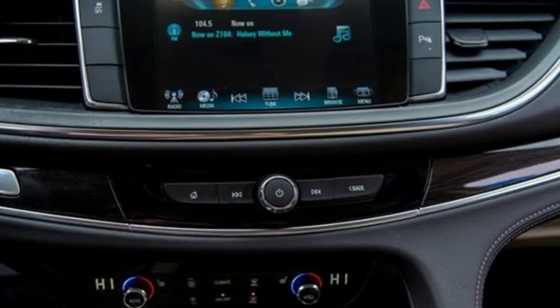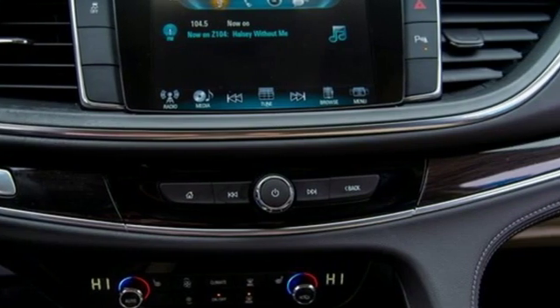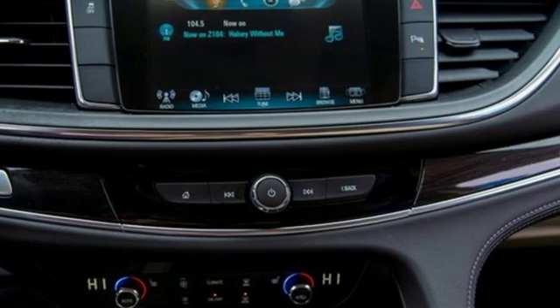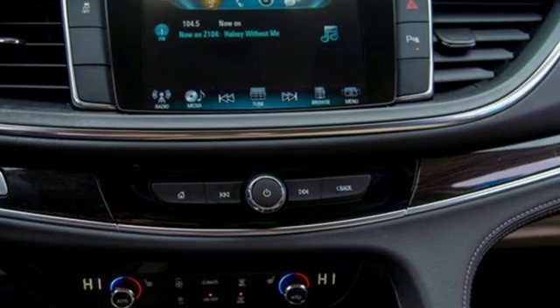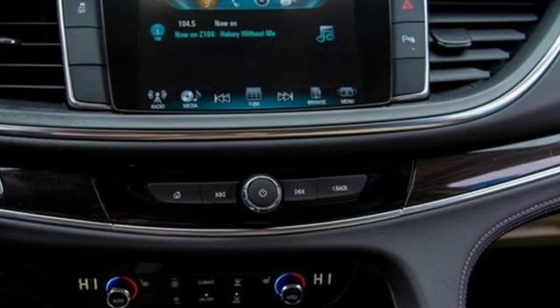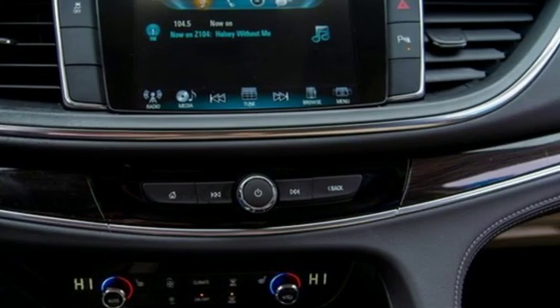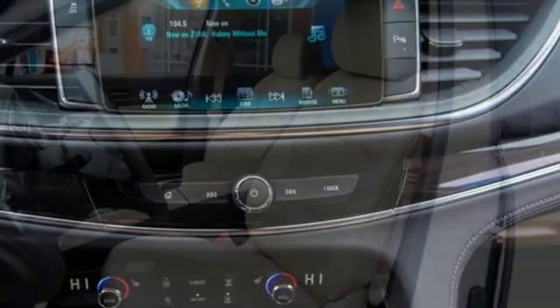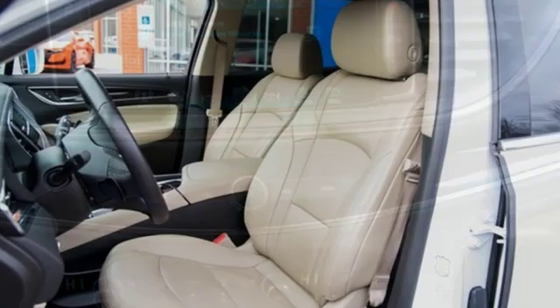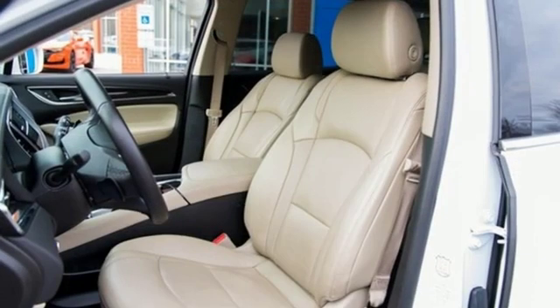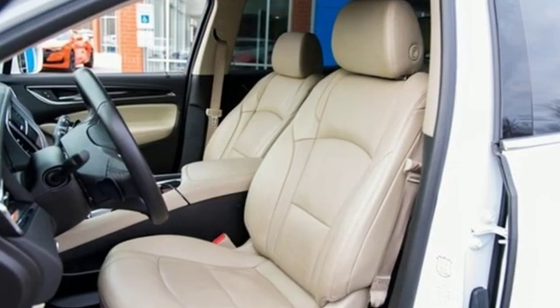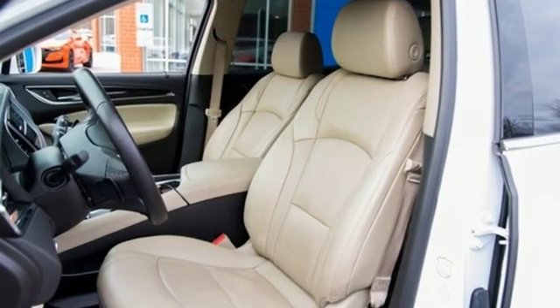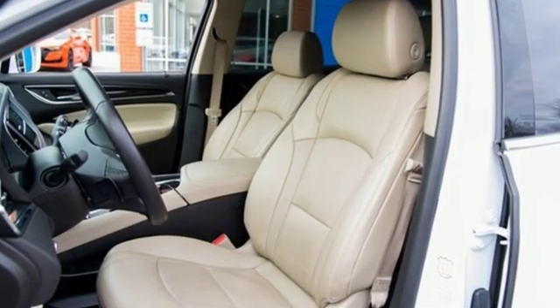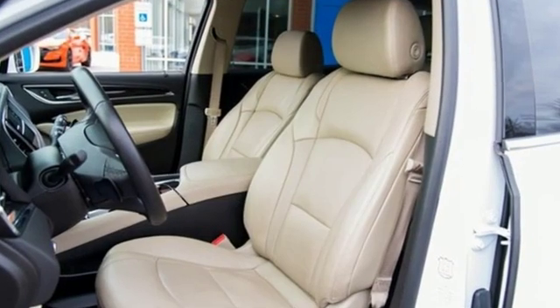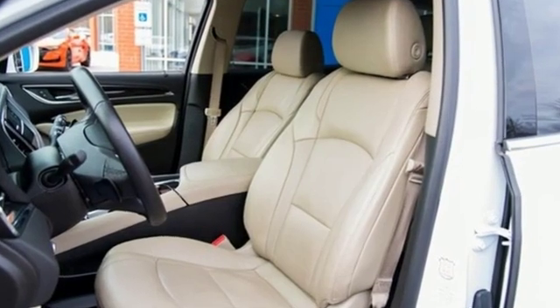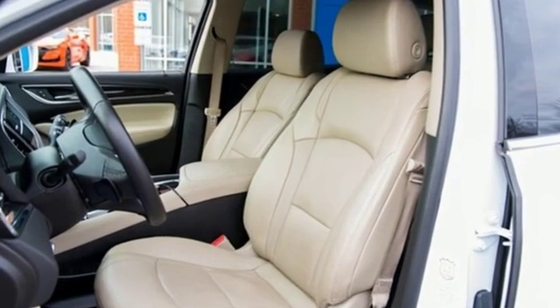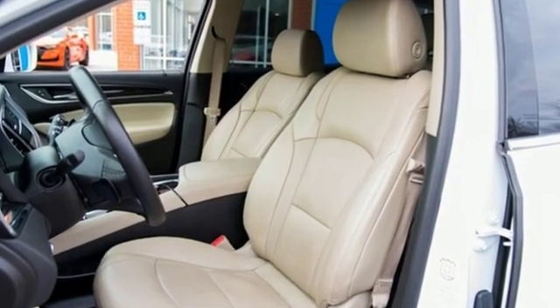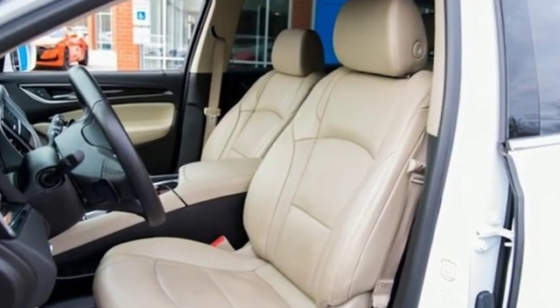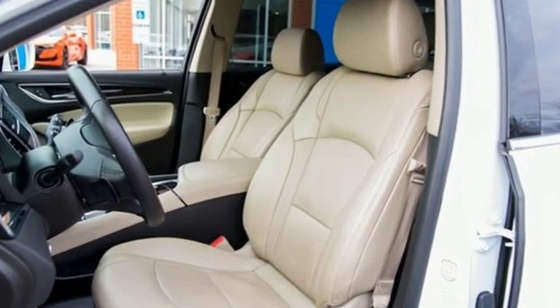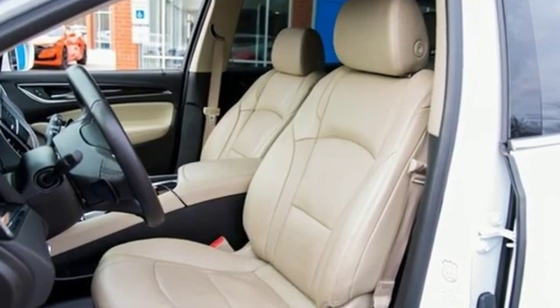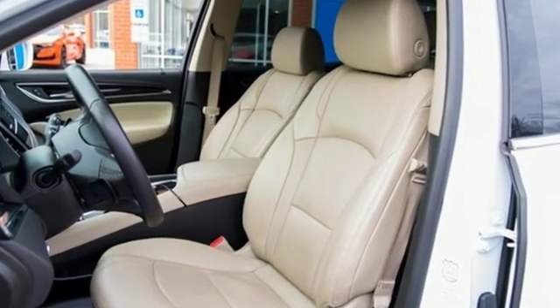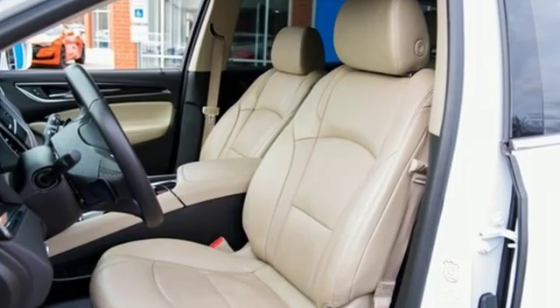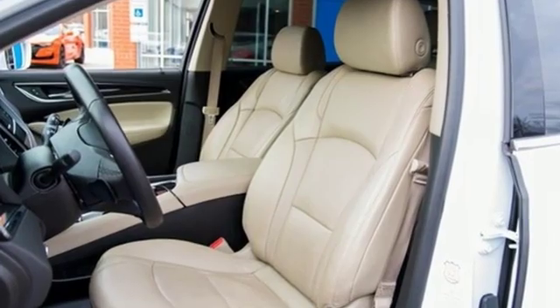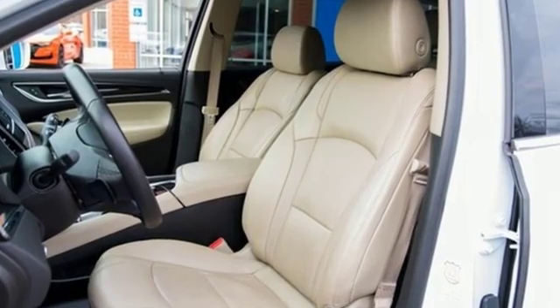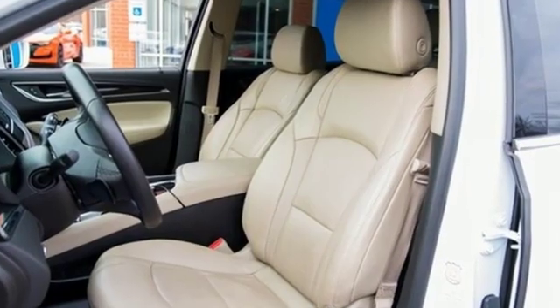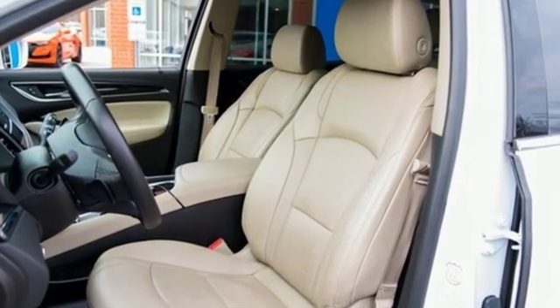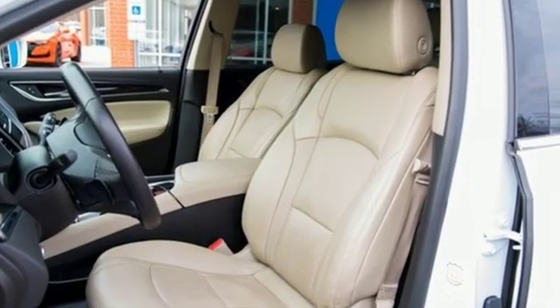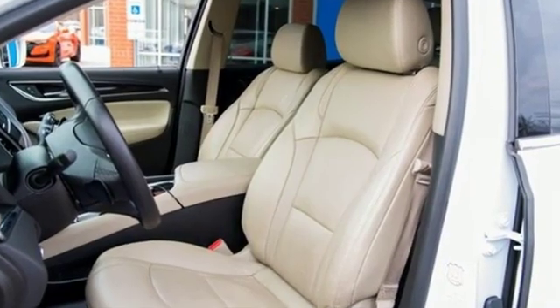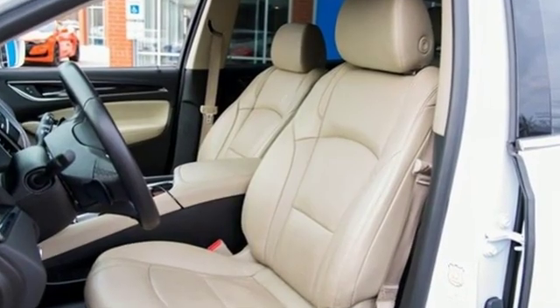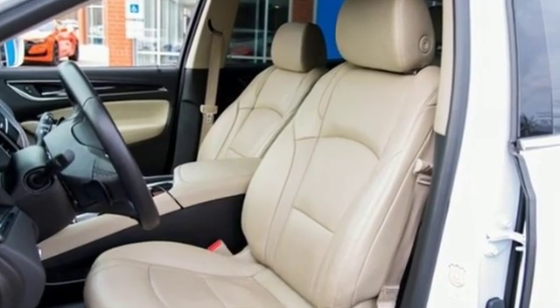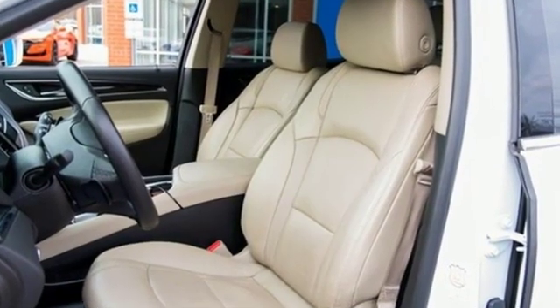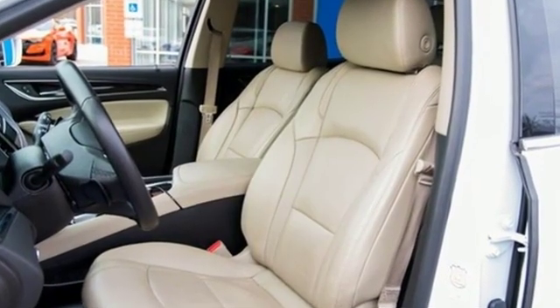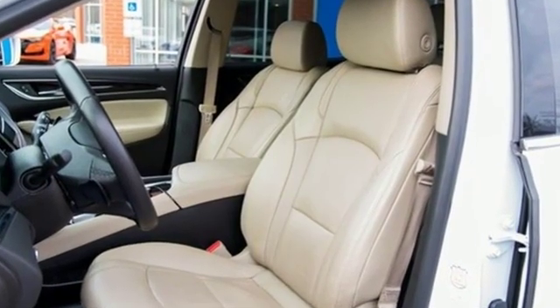Experience a different kind of luxury with a Buick. Take it for a test drive today.